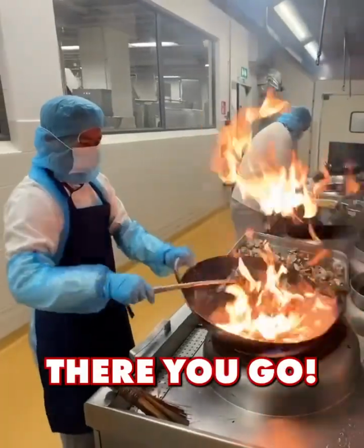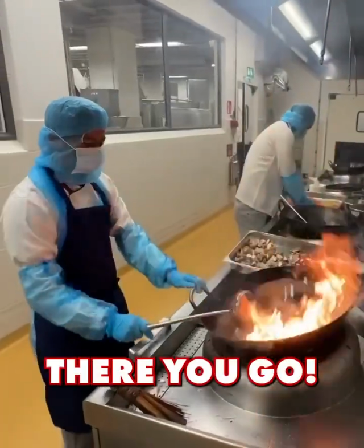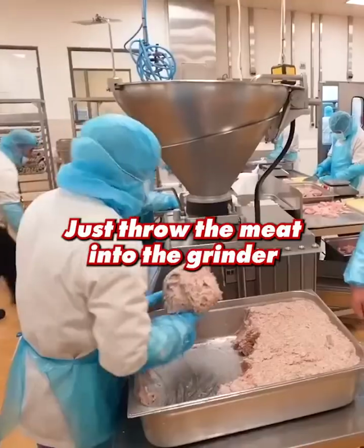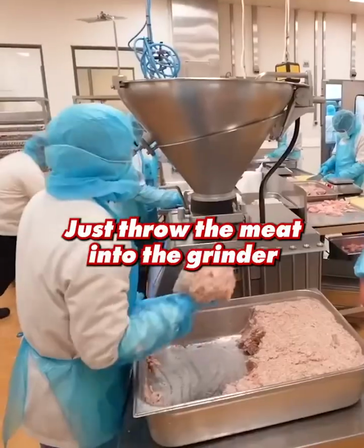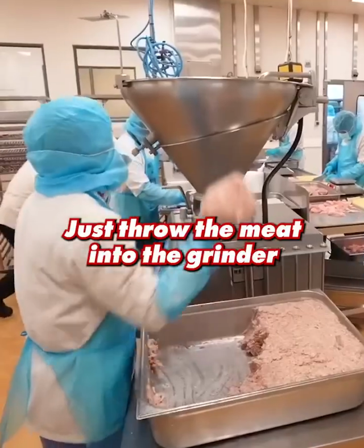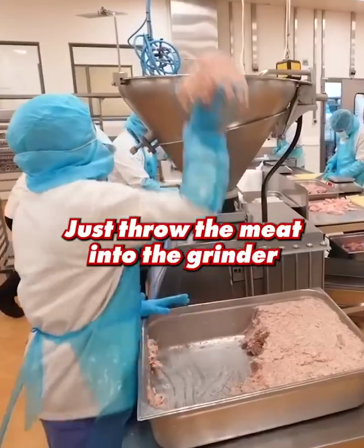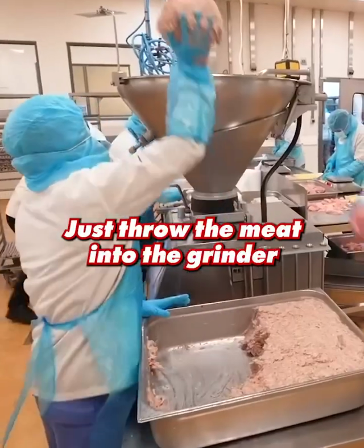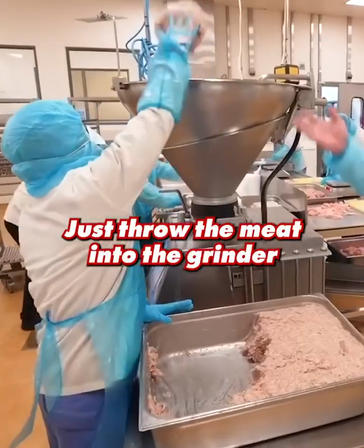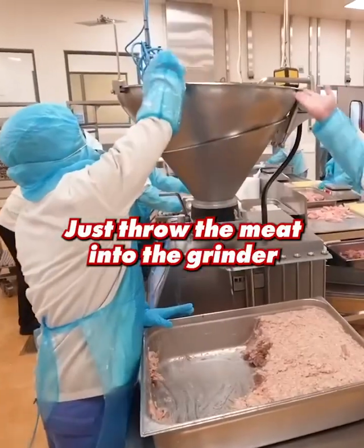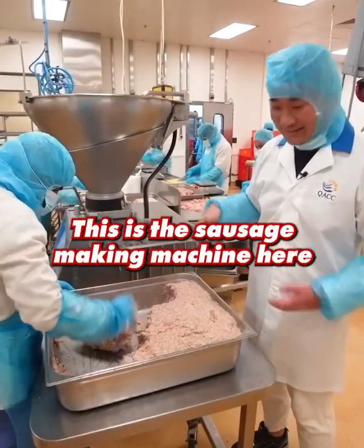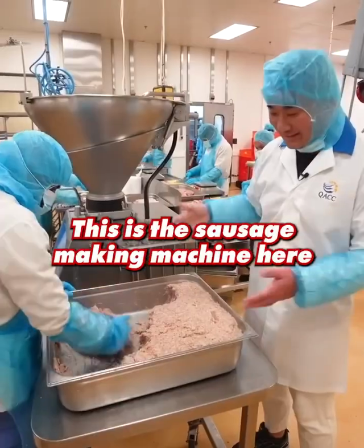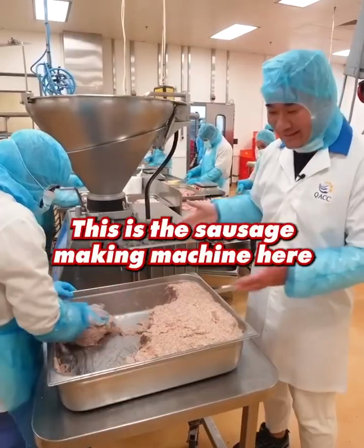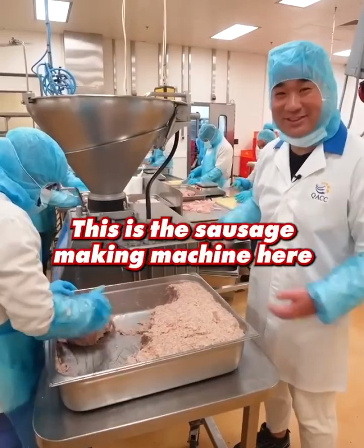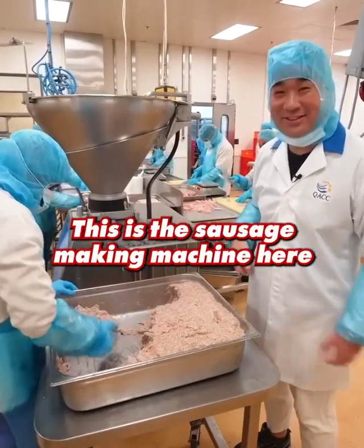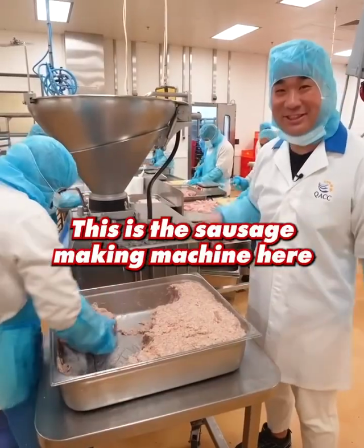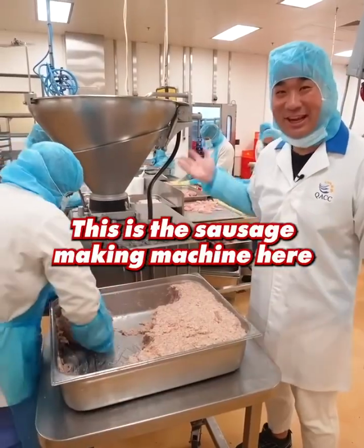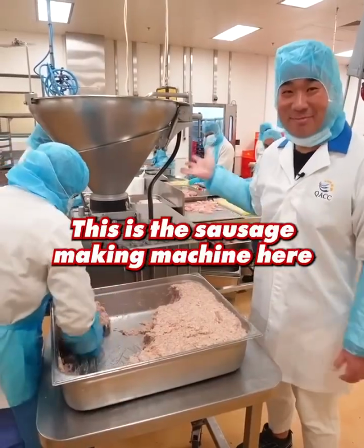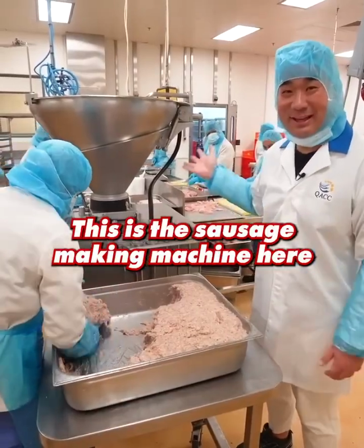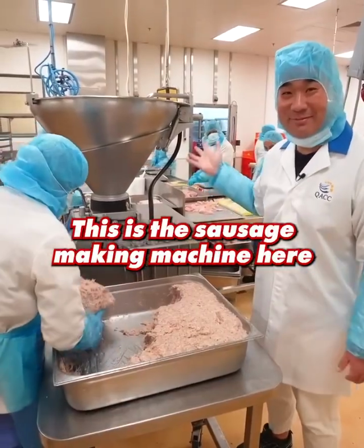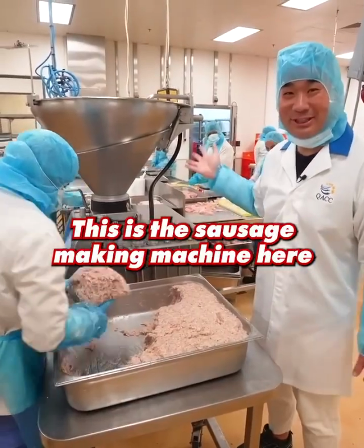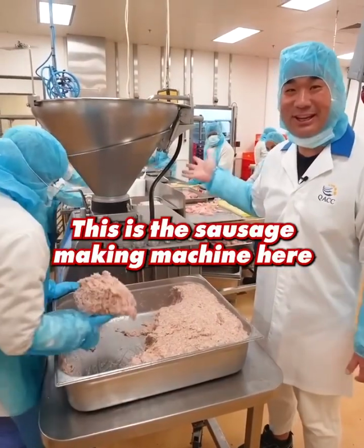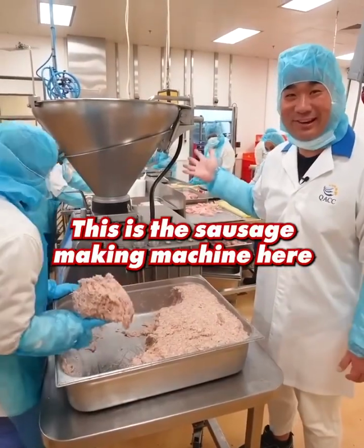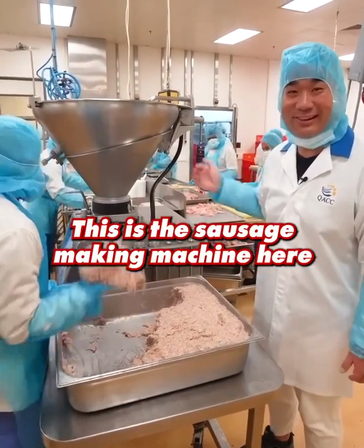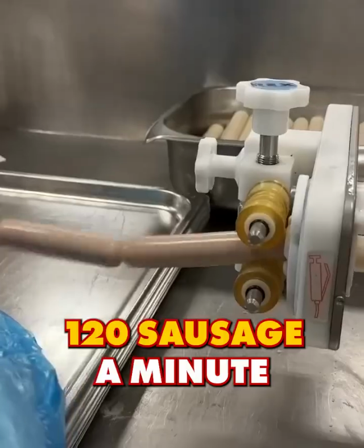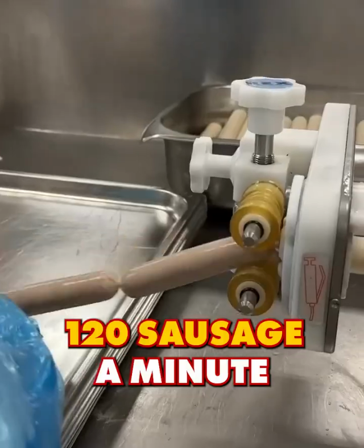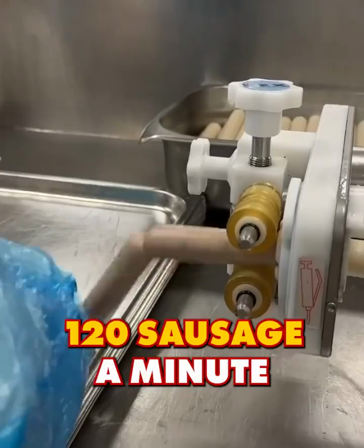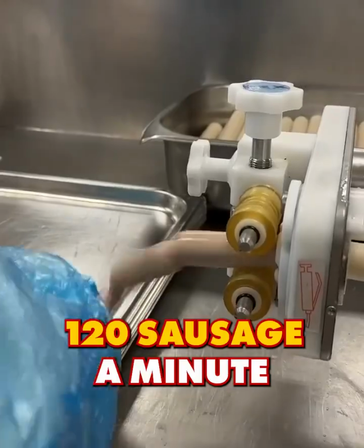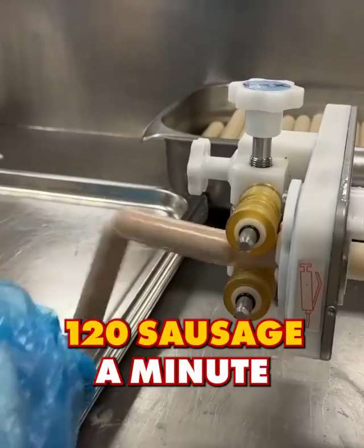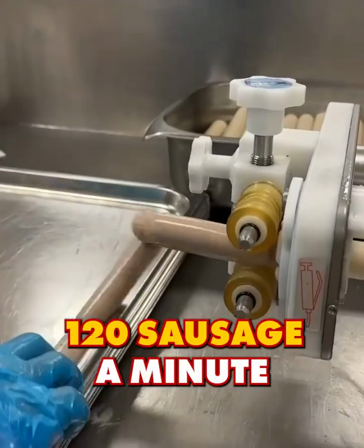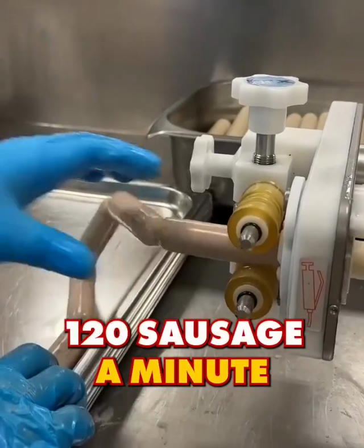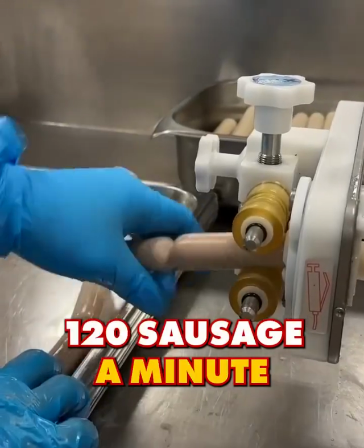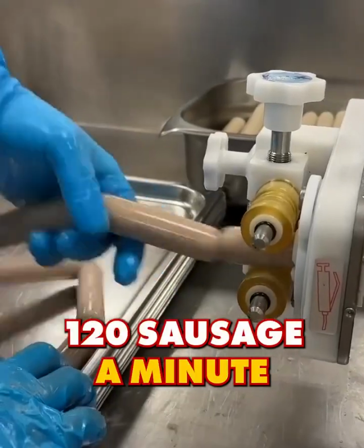Just throw the meat into the grinder. This is the sausage making machine here — 120 sausages a minute.